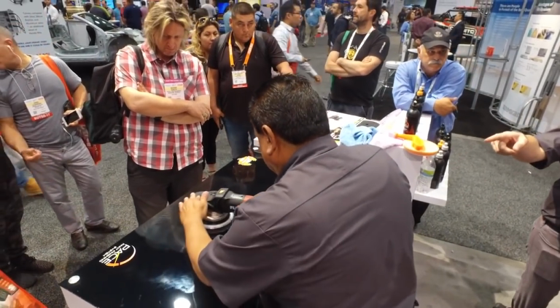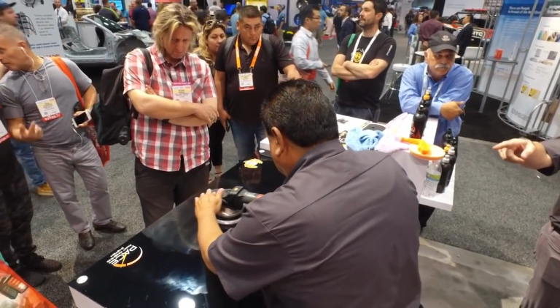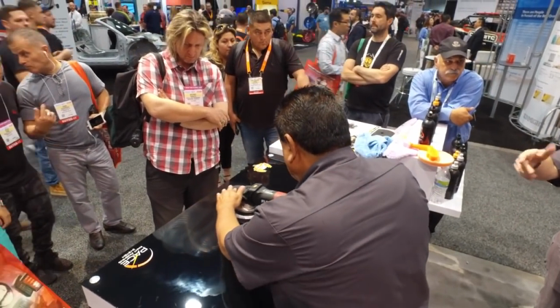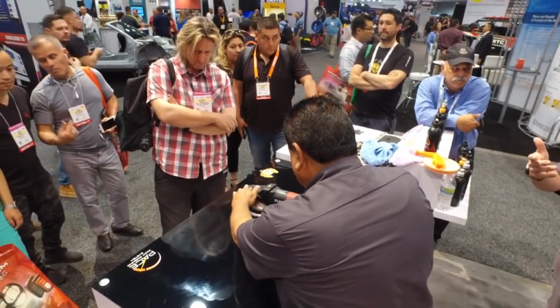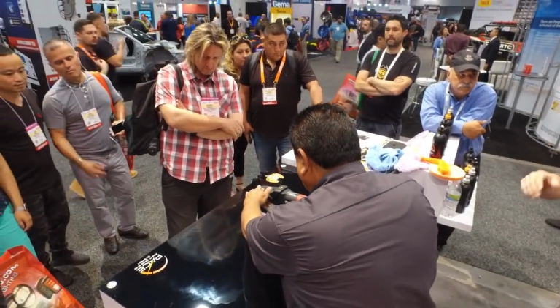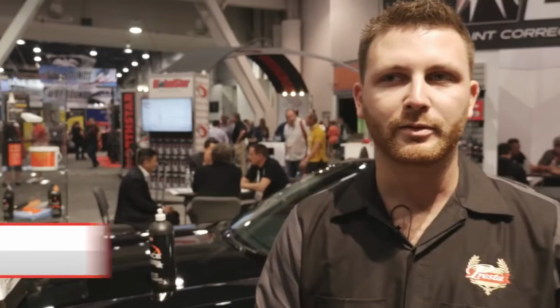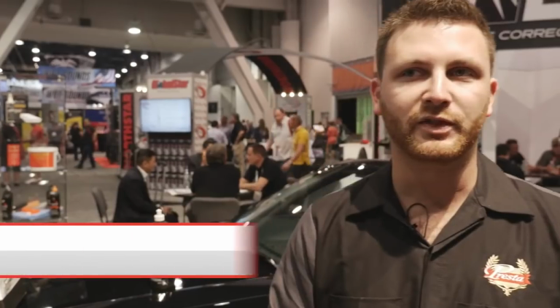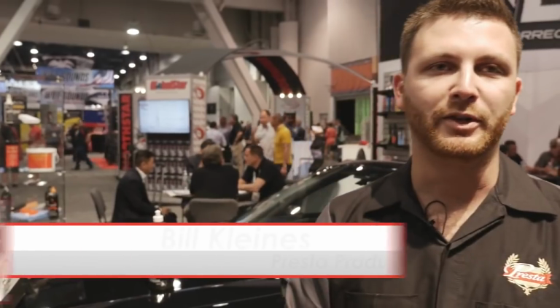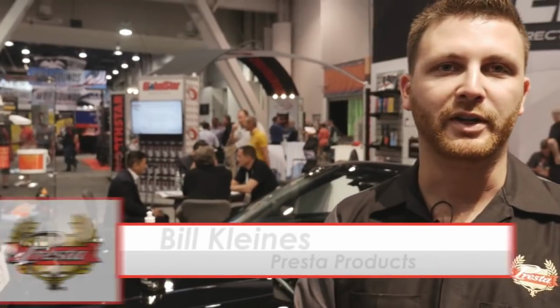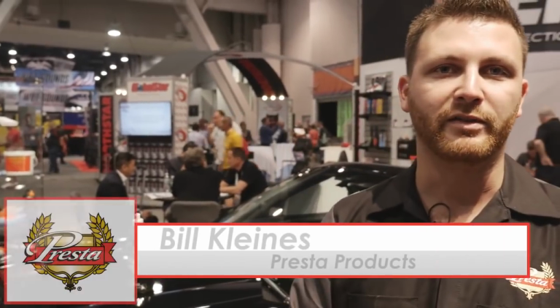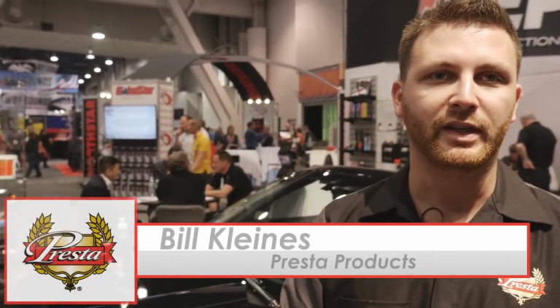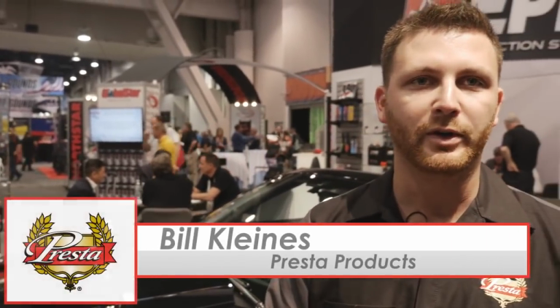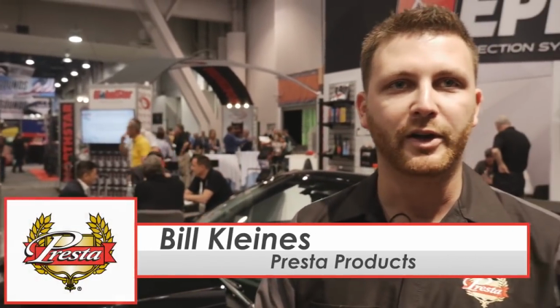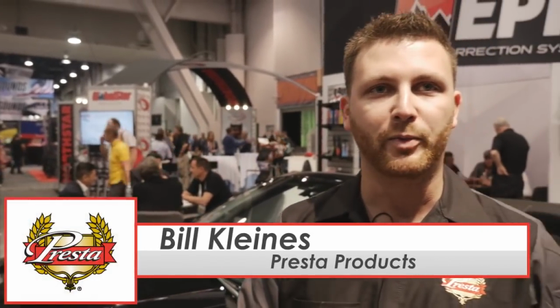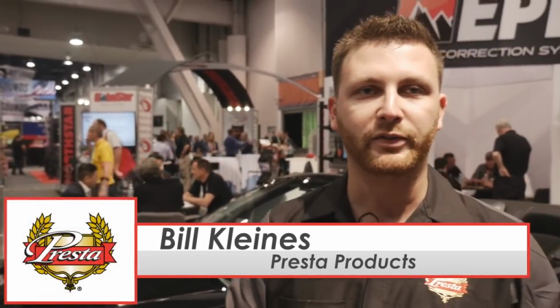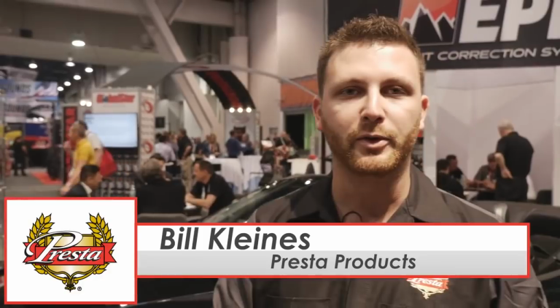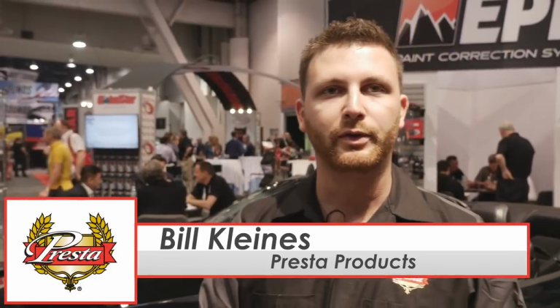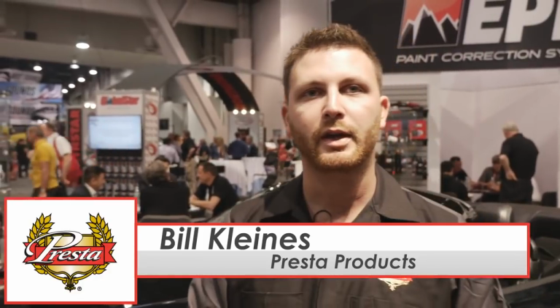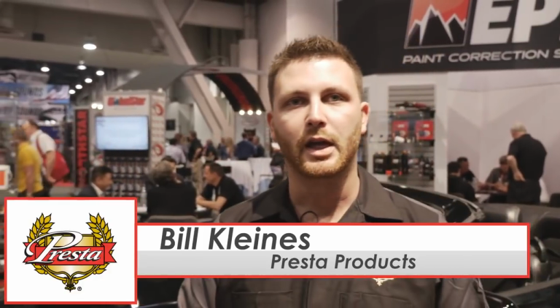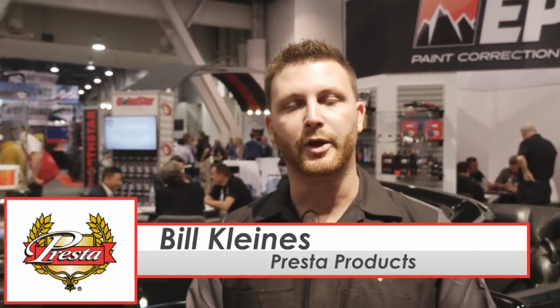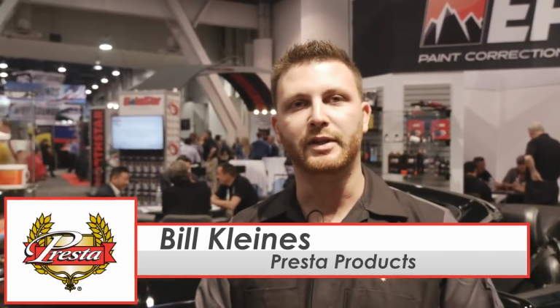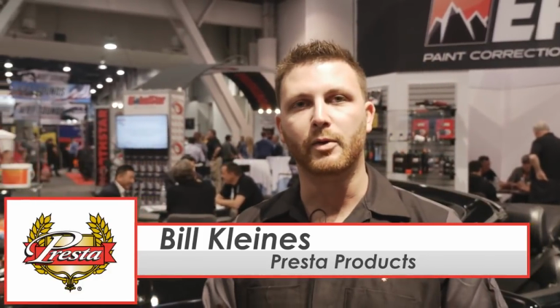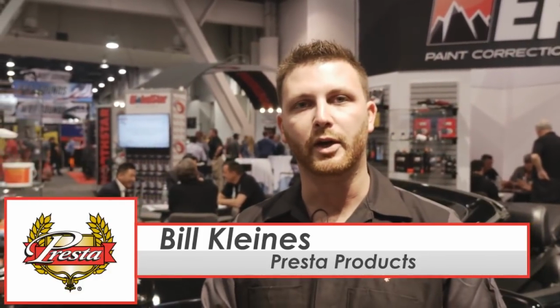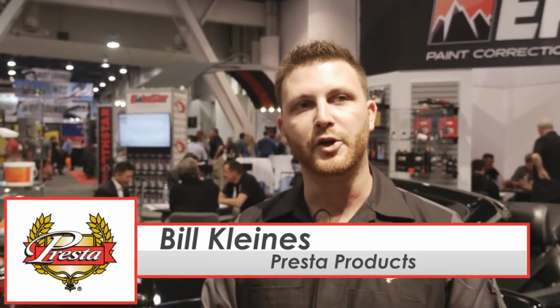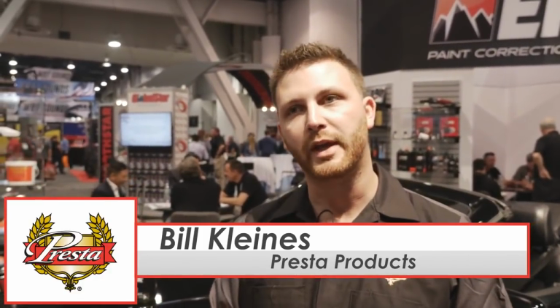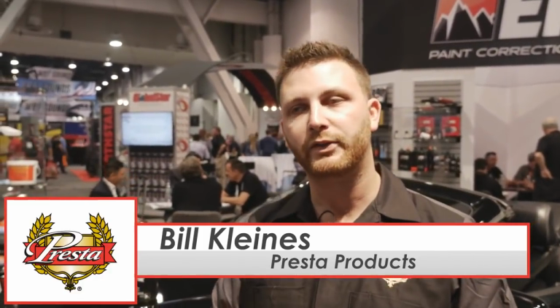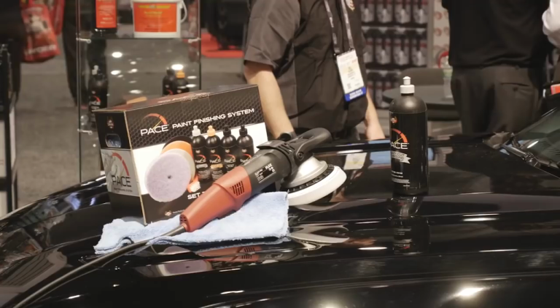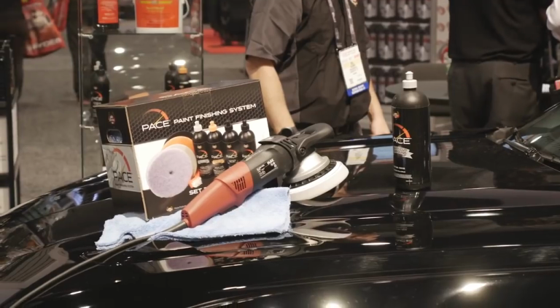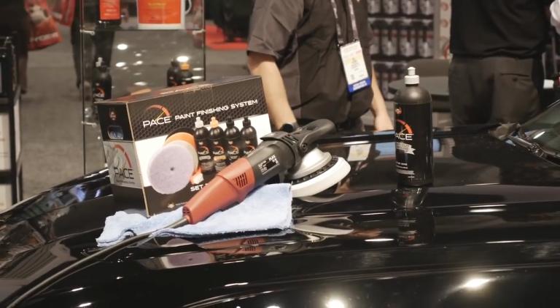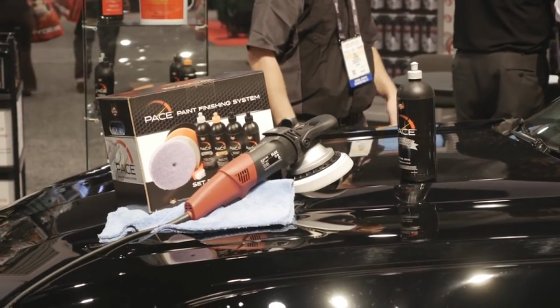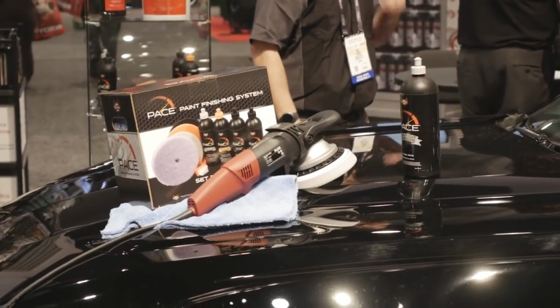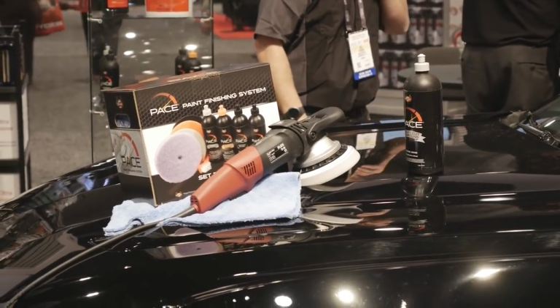Hey, welcome to SEMA 2017. We're here at the Presto booth and we're going to be demoing our new Pace paint correction system.